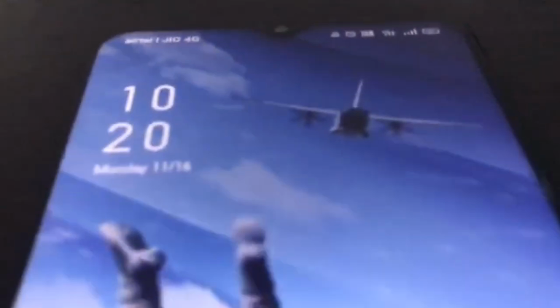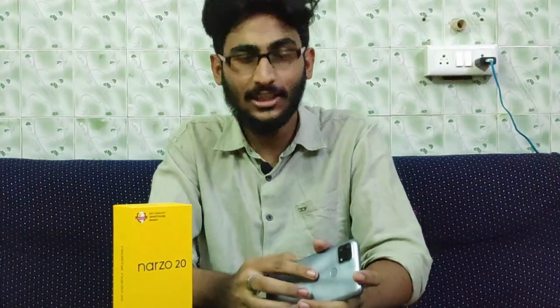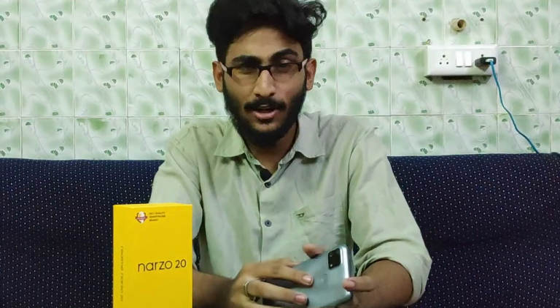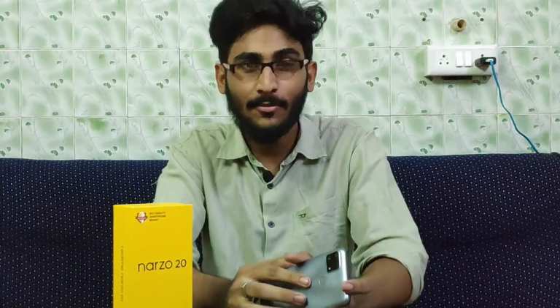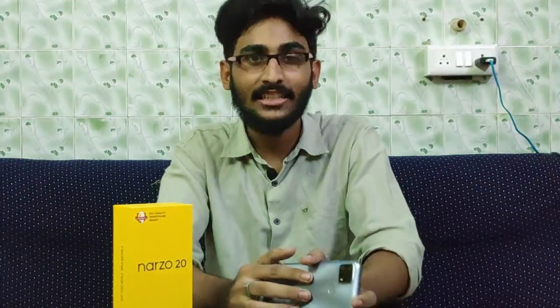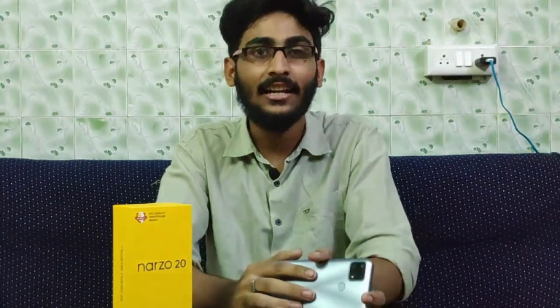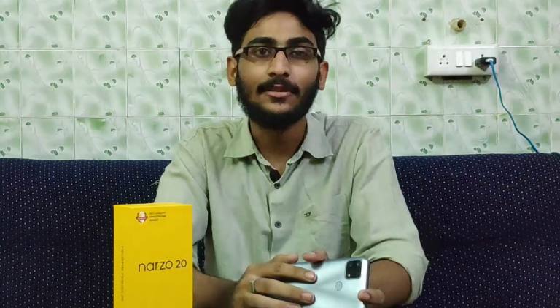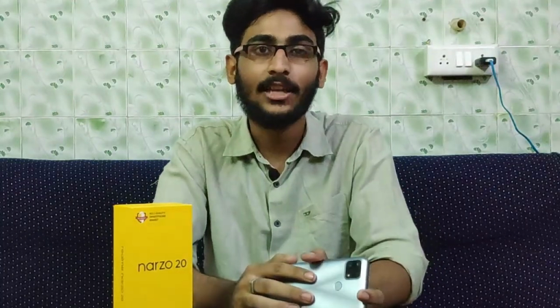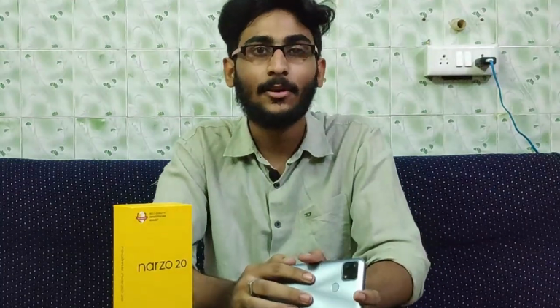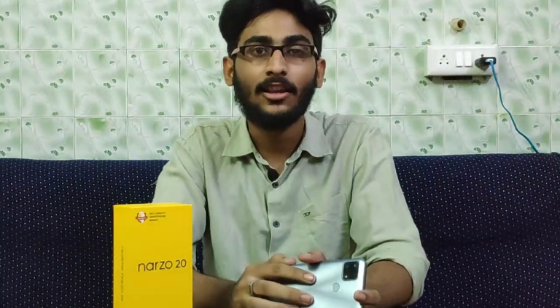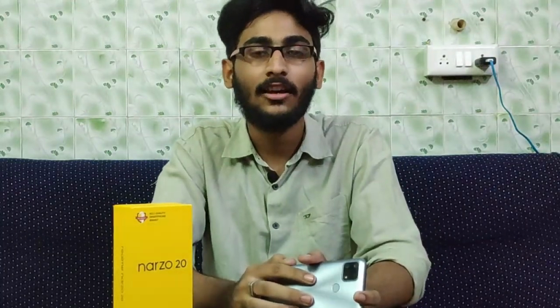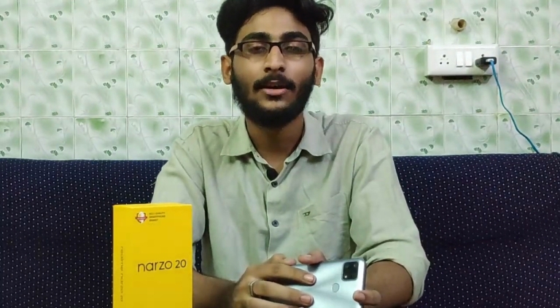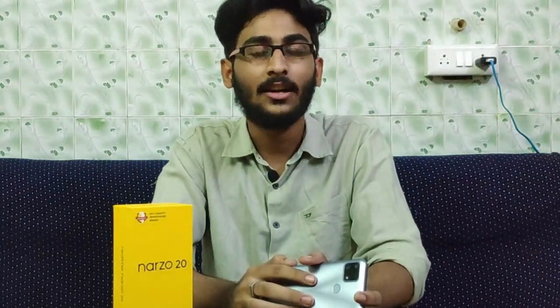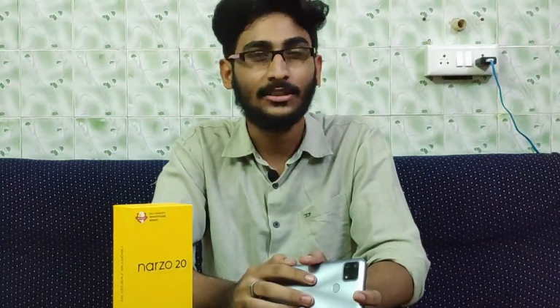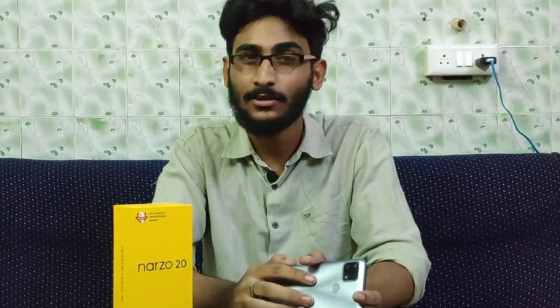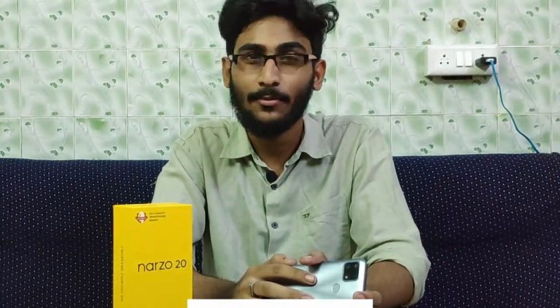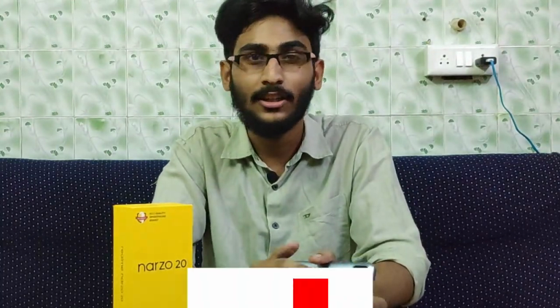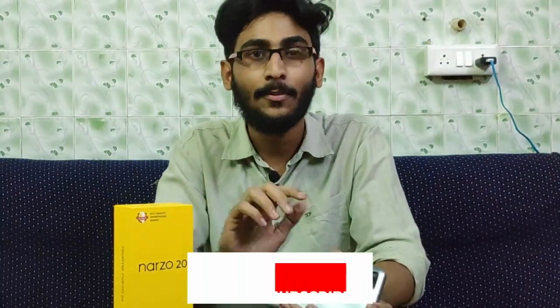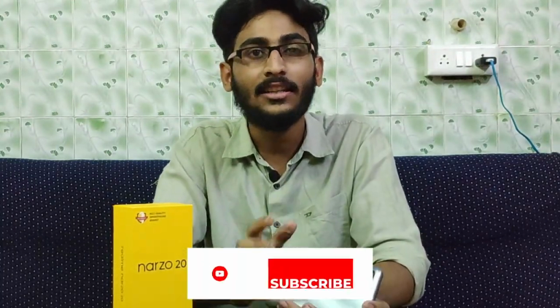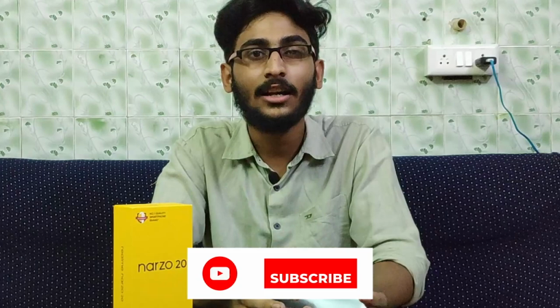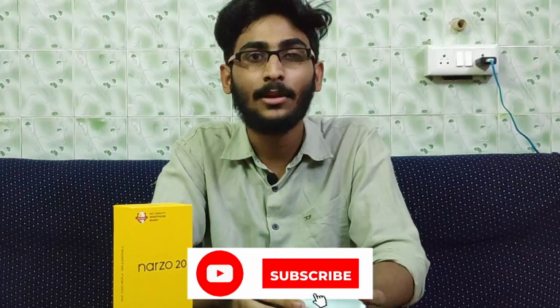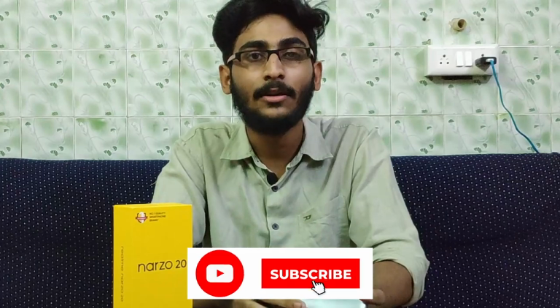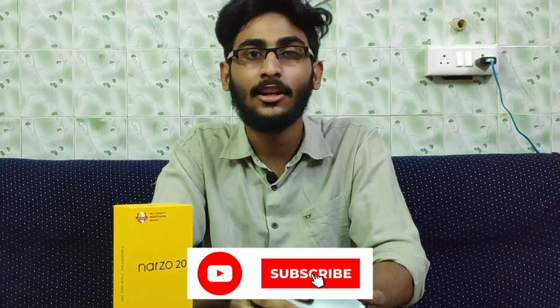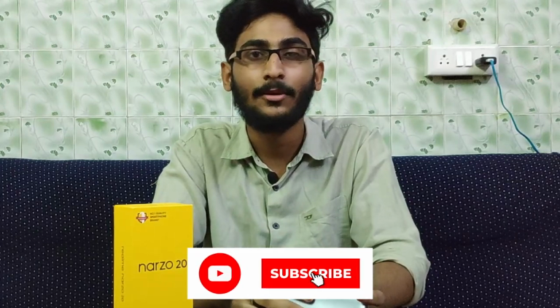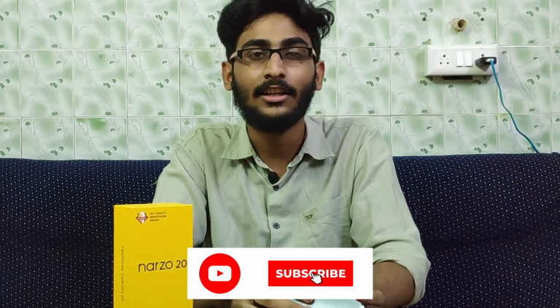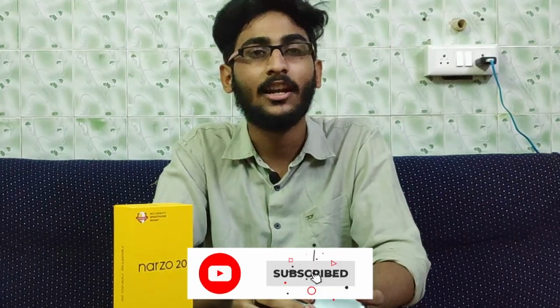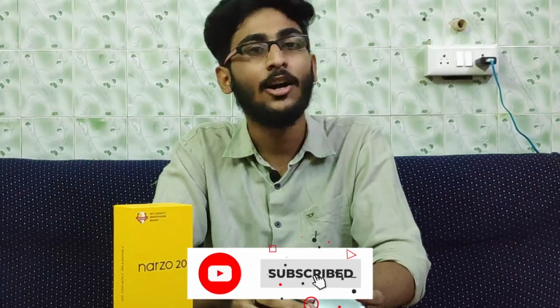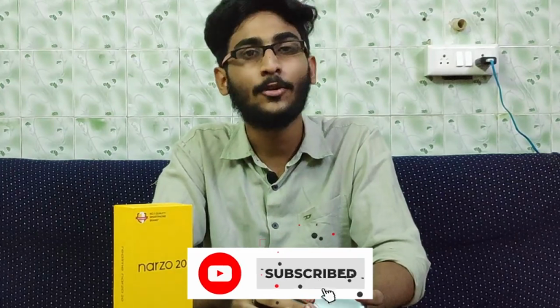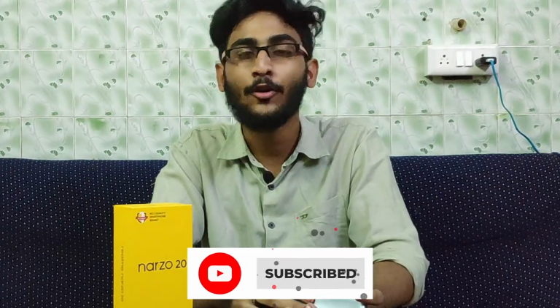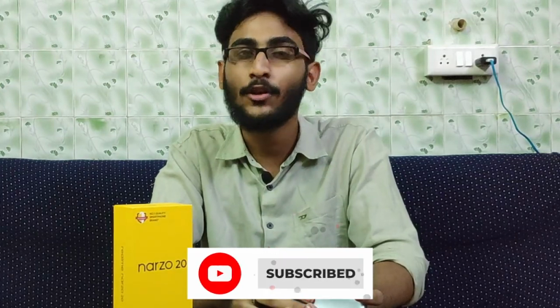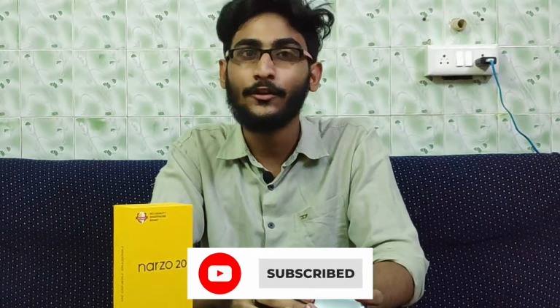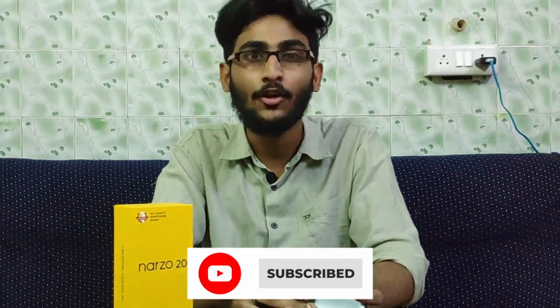If you want to subscribe to our channel, please don't forget to subscribe. If you hit the bell button, you will be notified of new videos.